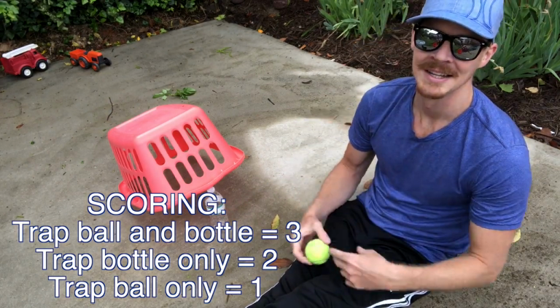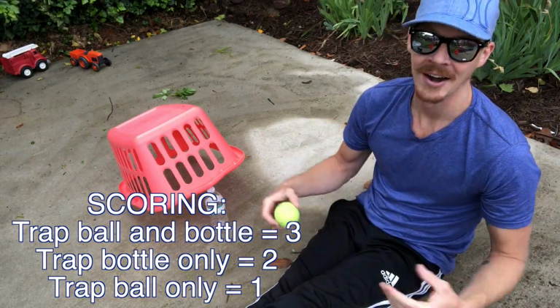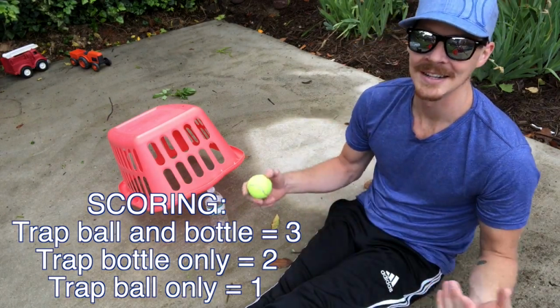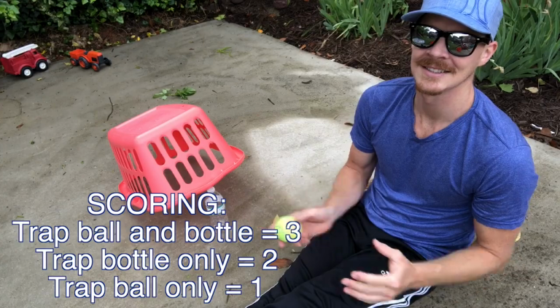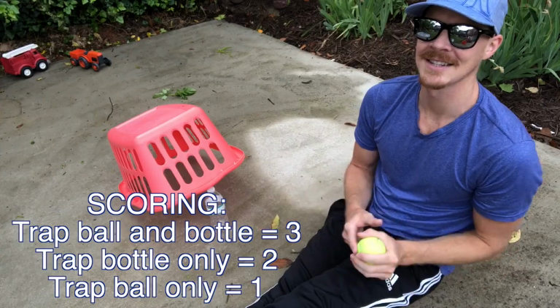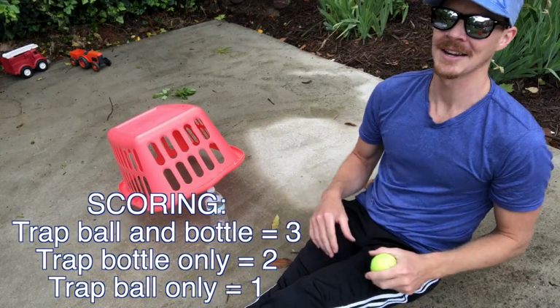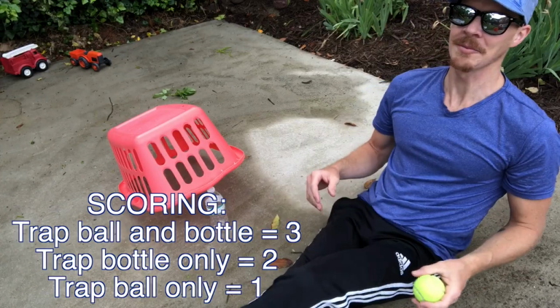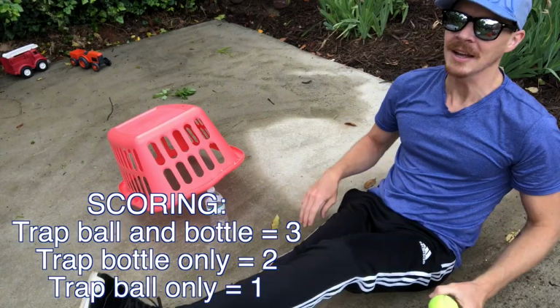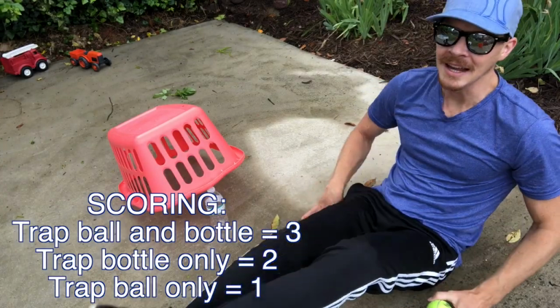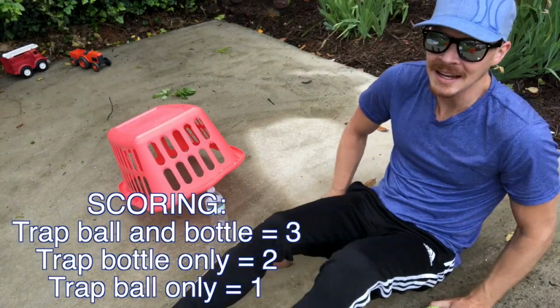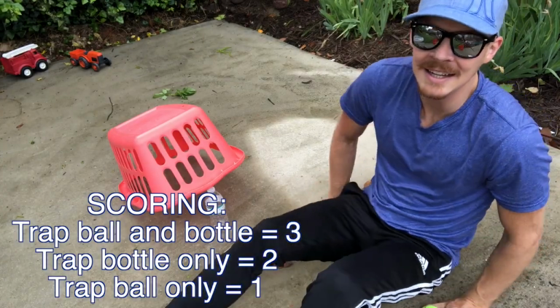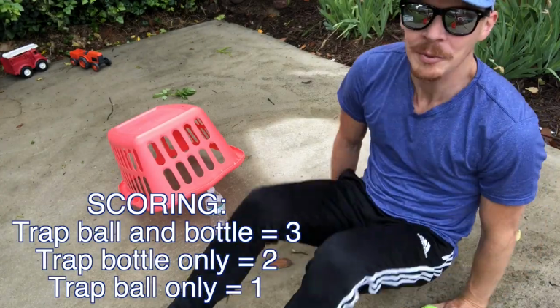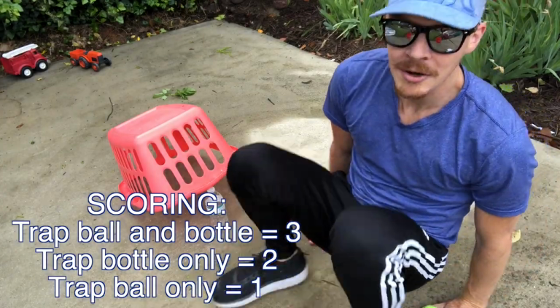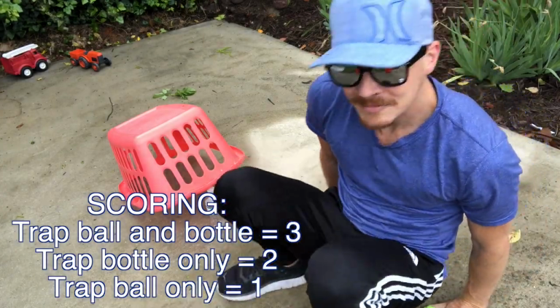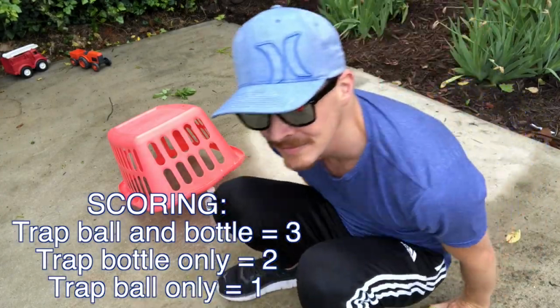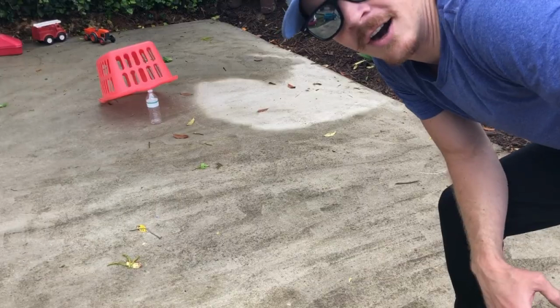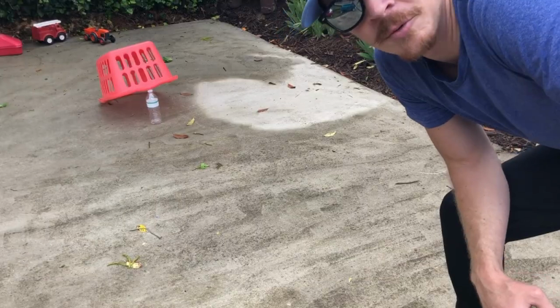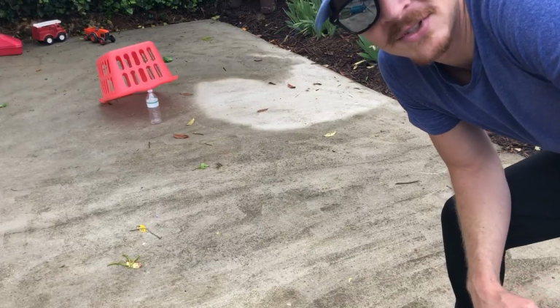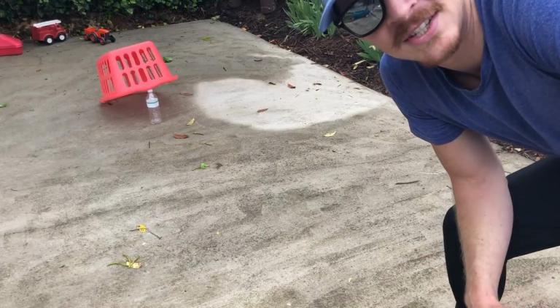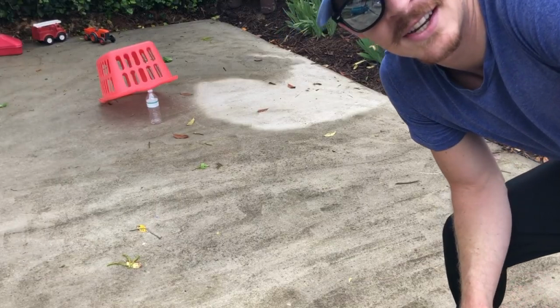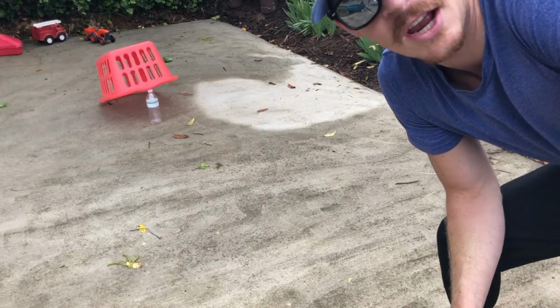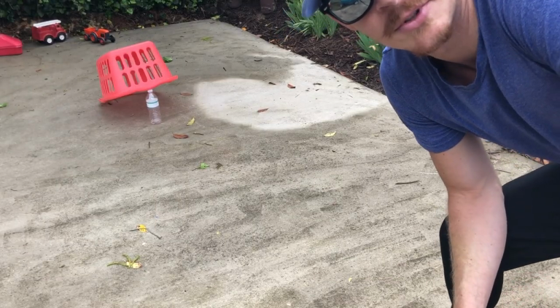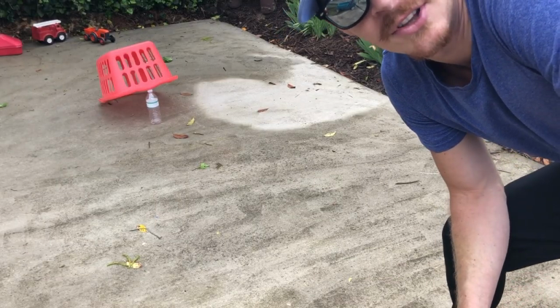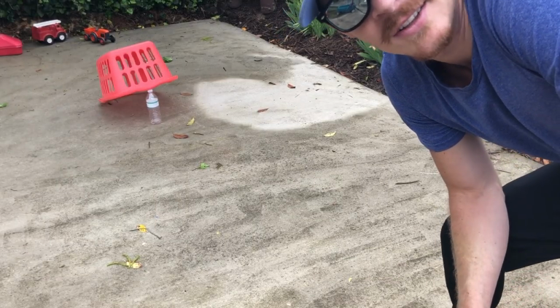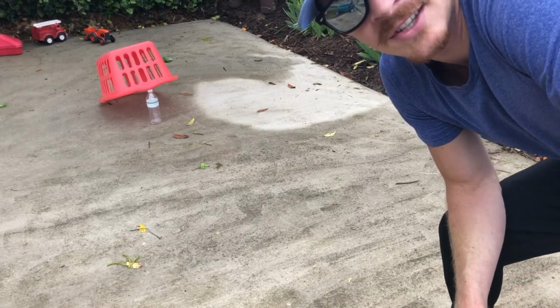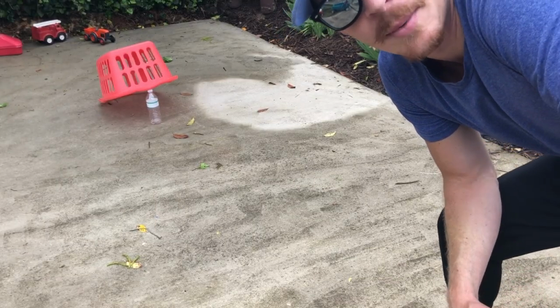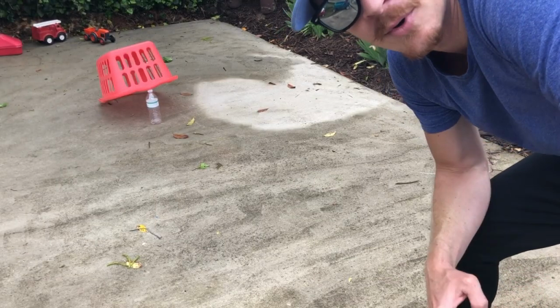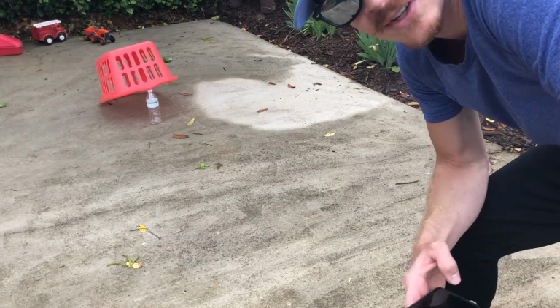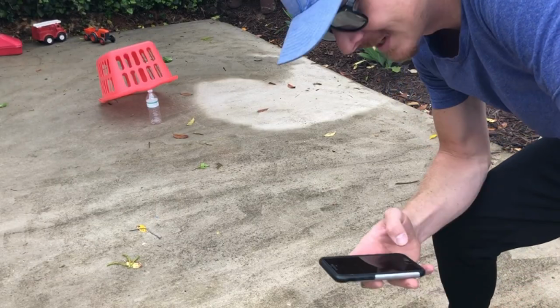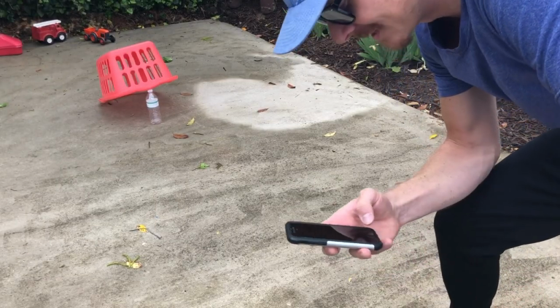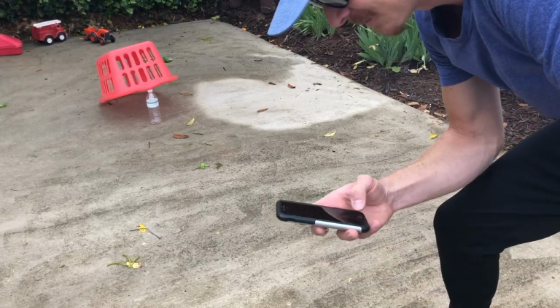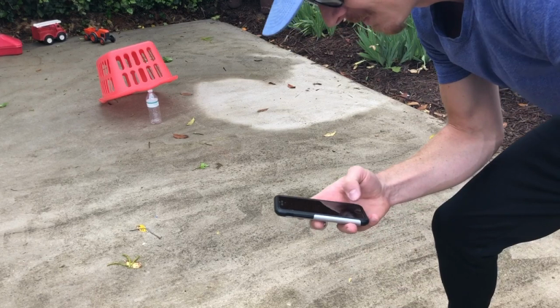All right, let's get set up — here we go! I've got my 60-second timer on the clock. Let's see how many points I can get.